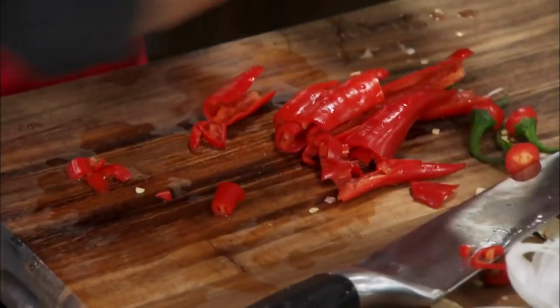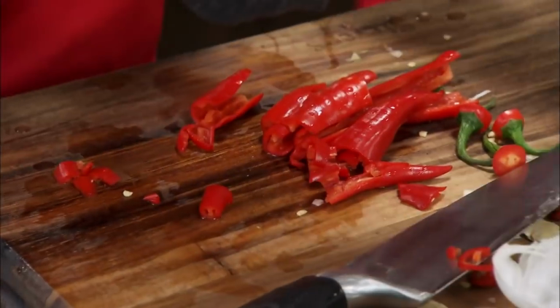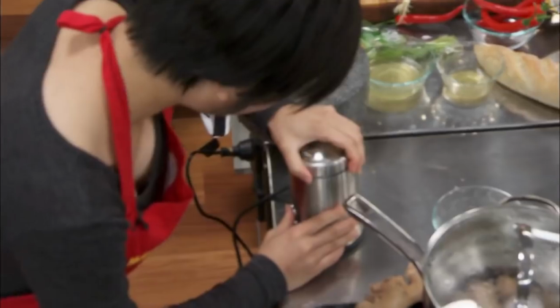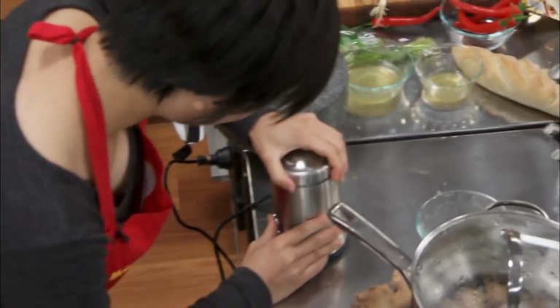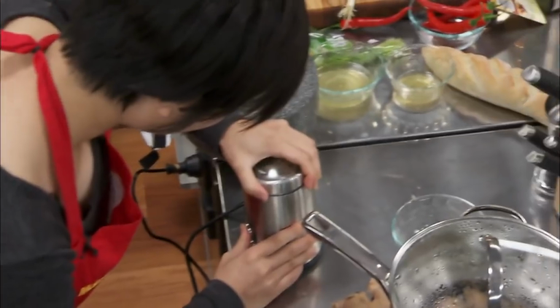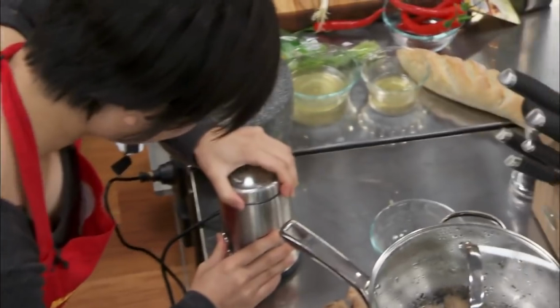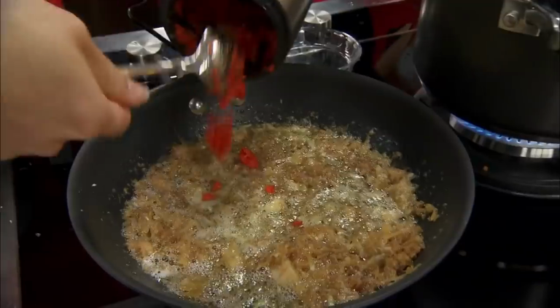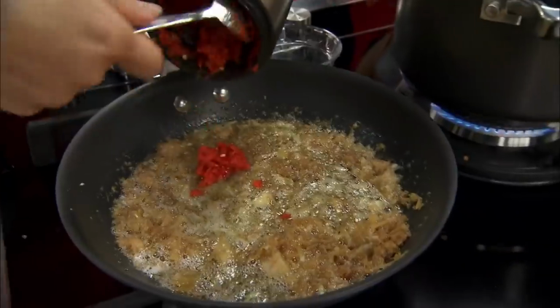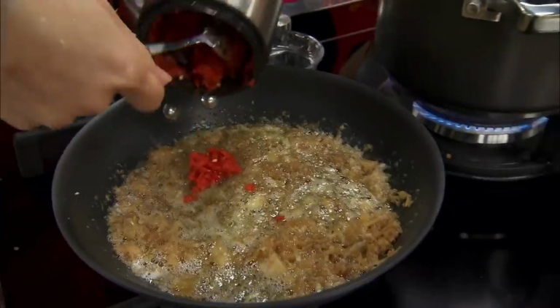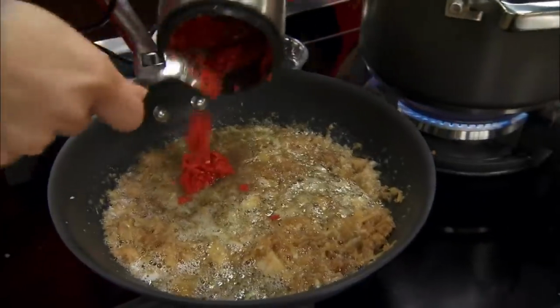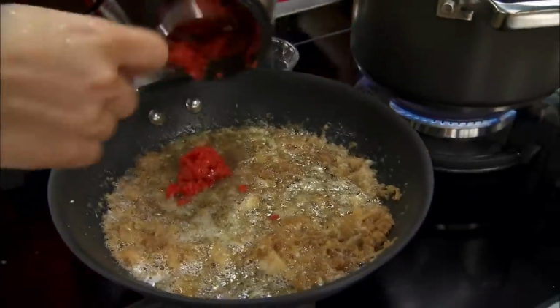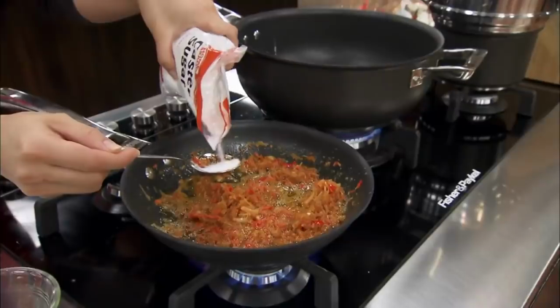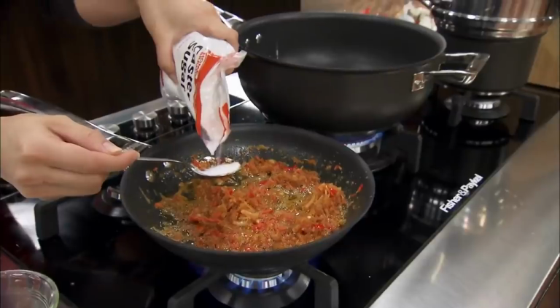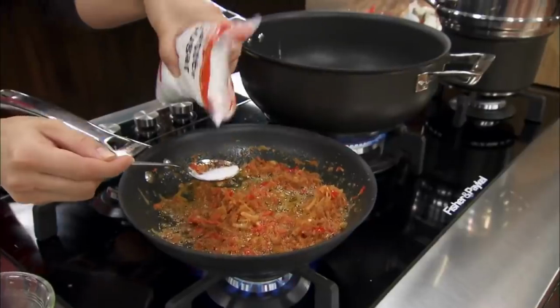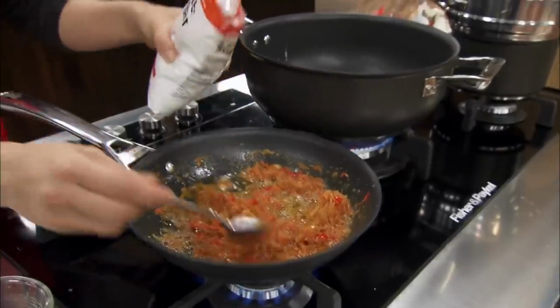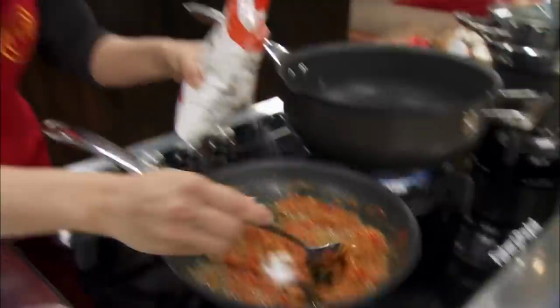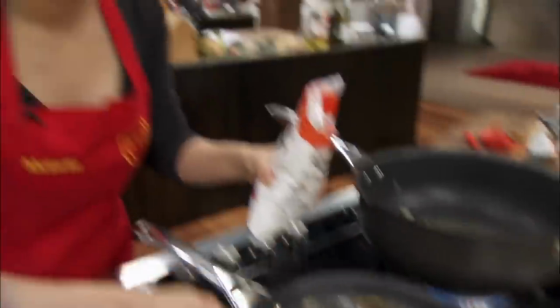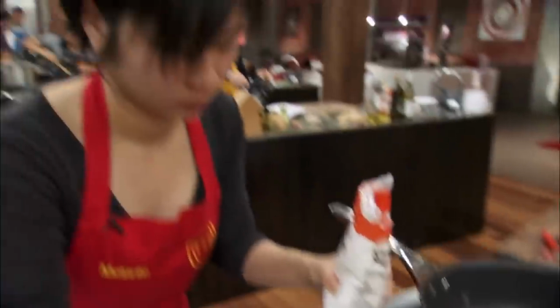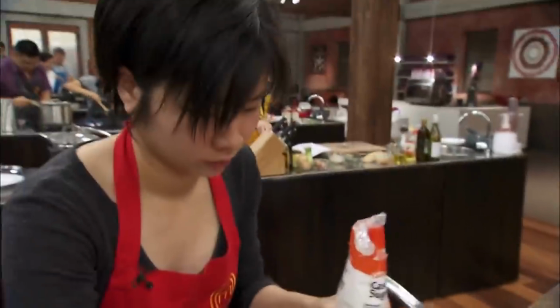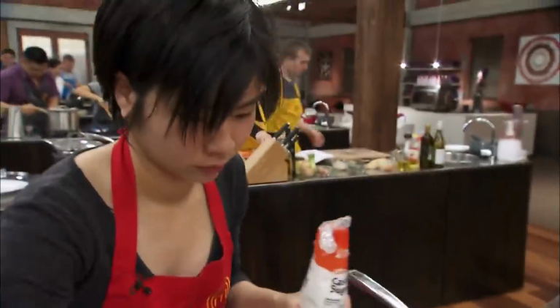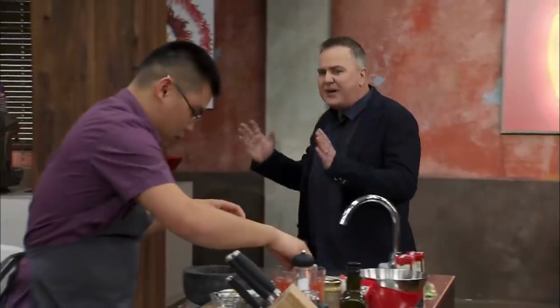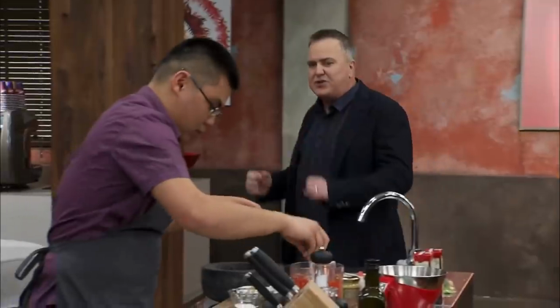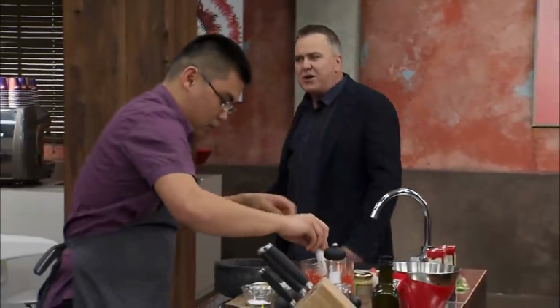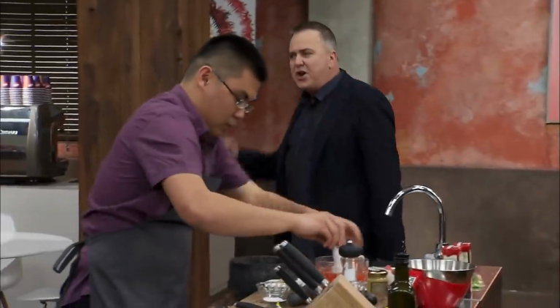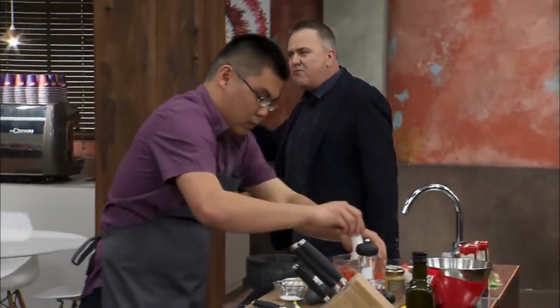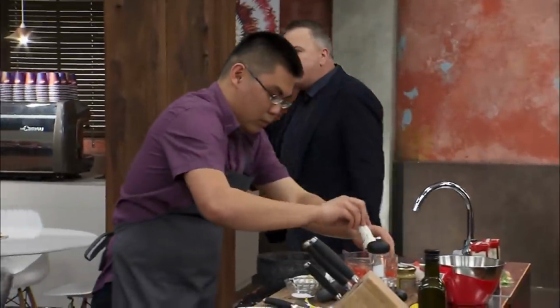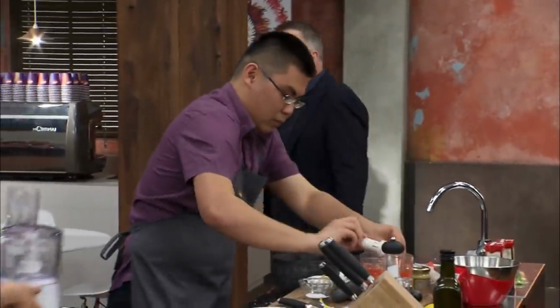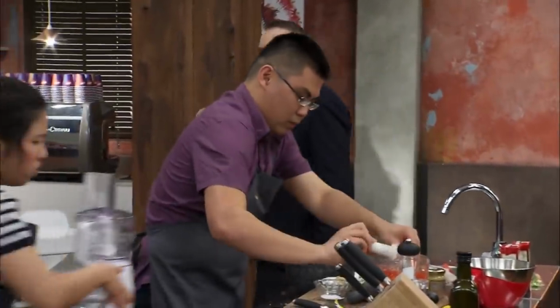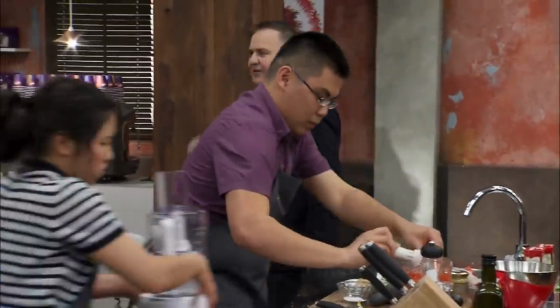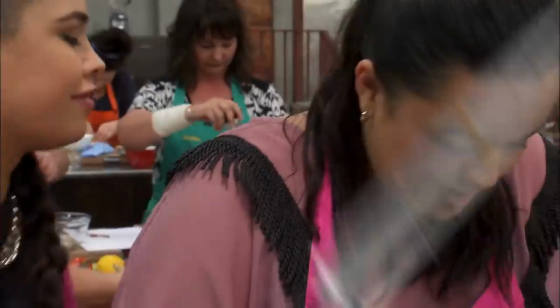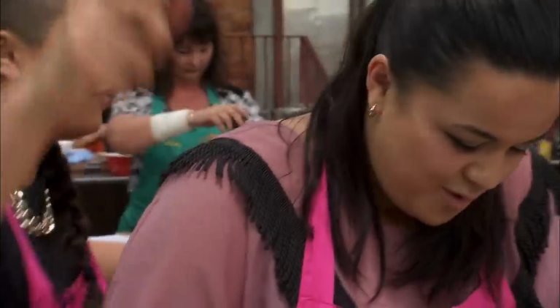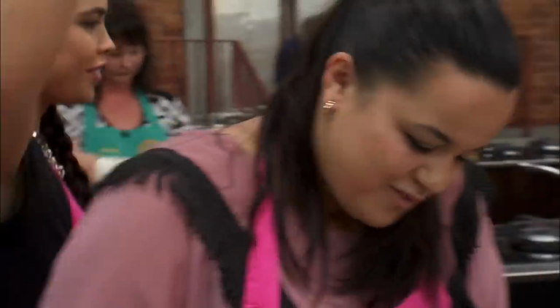Top ten is the next stop. Work hard and make sure you don't miss out. Get moving.